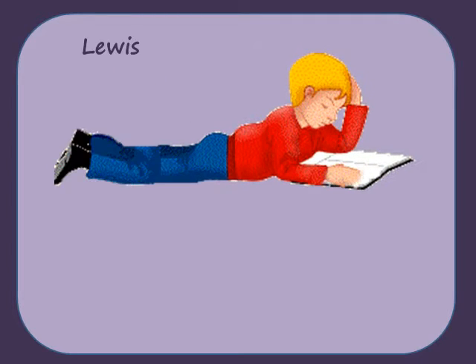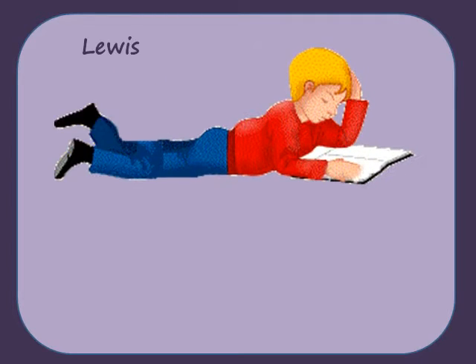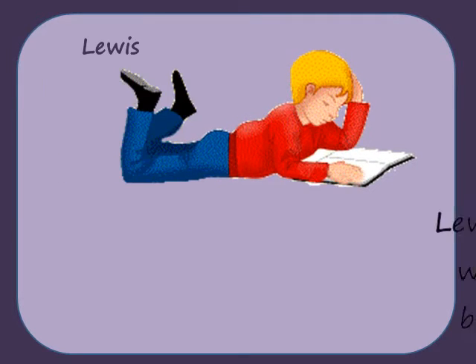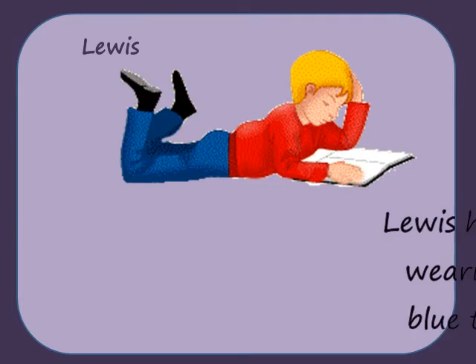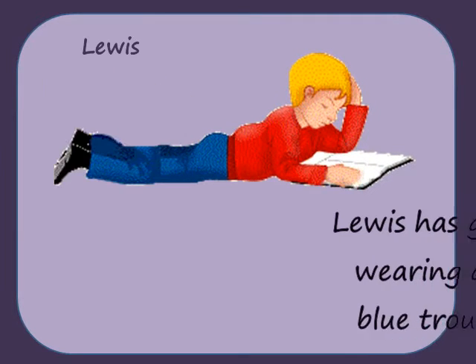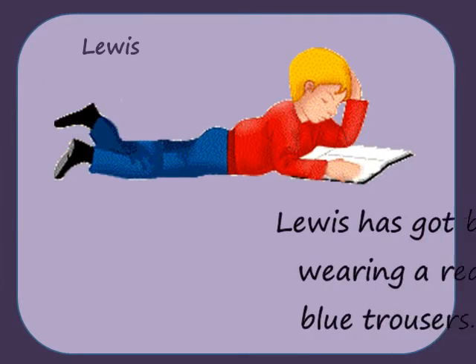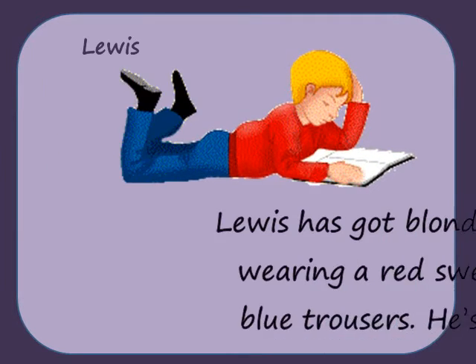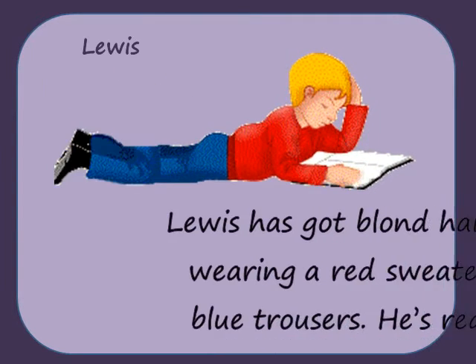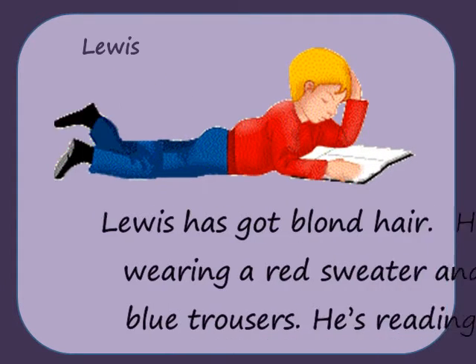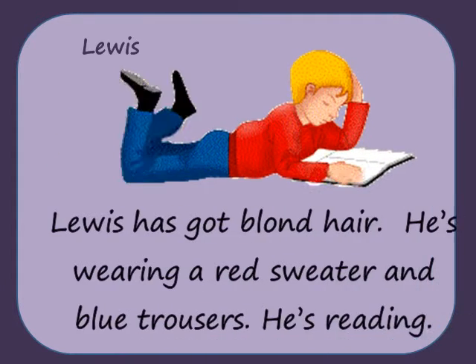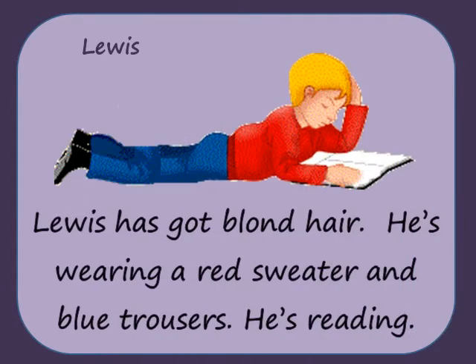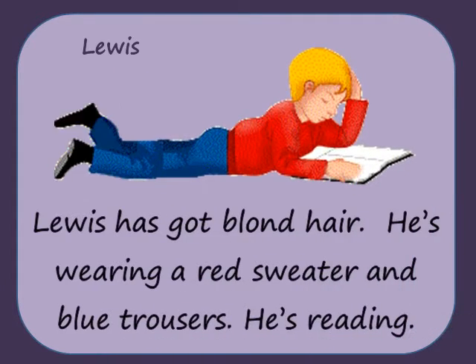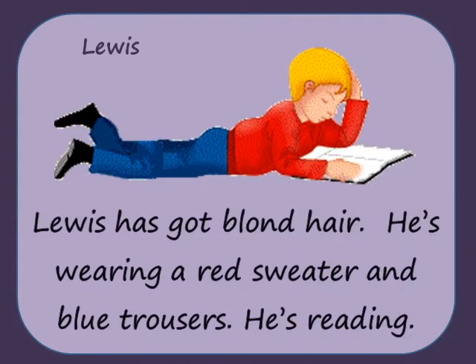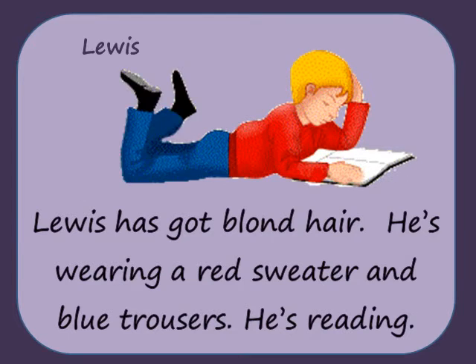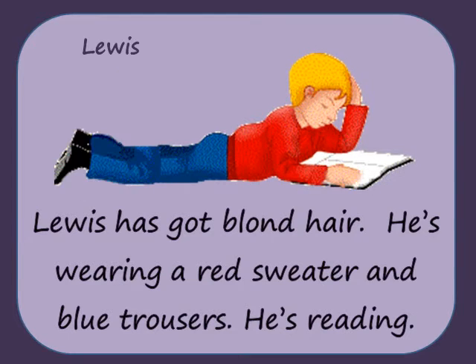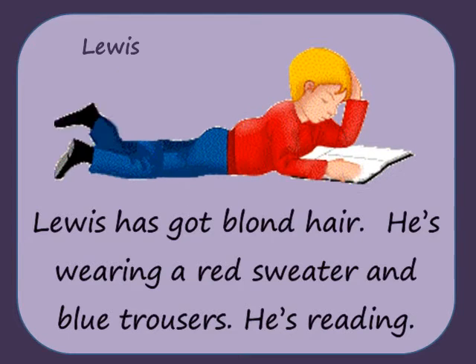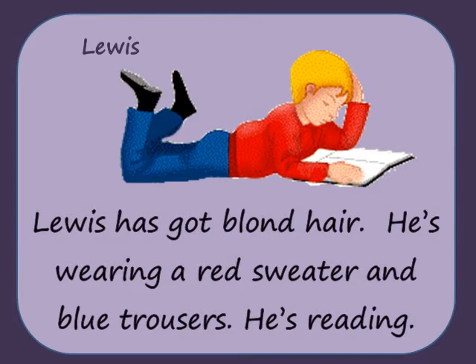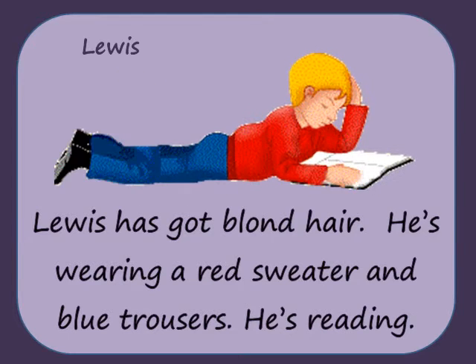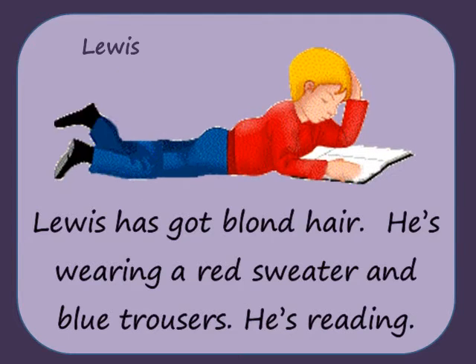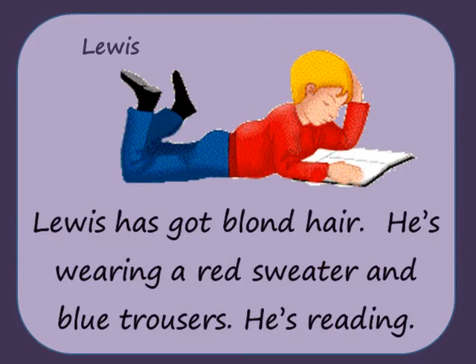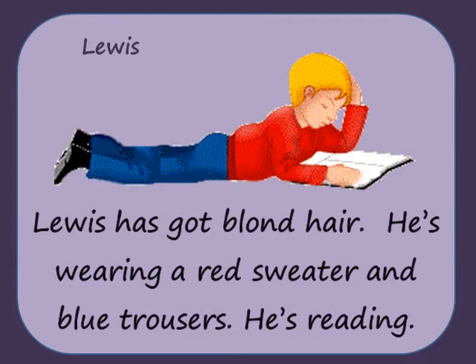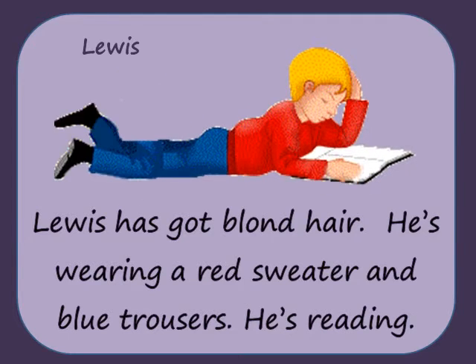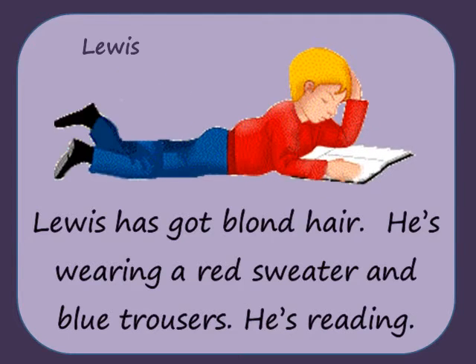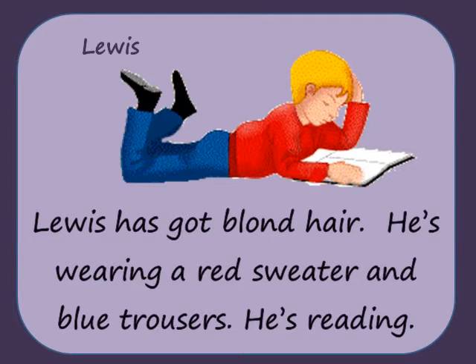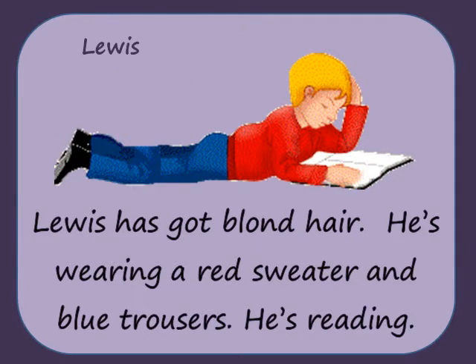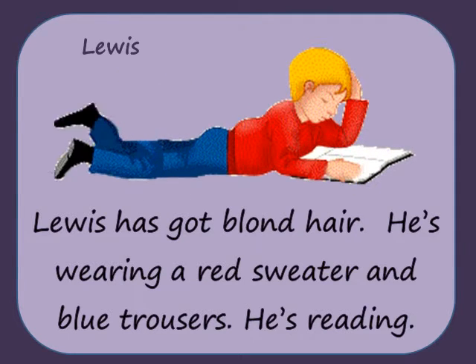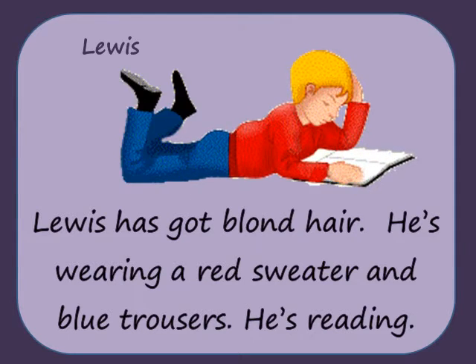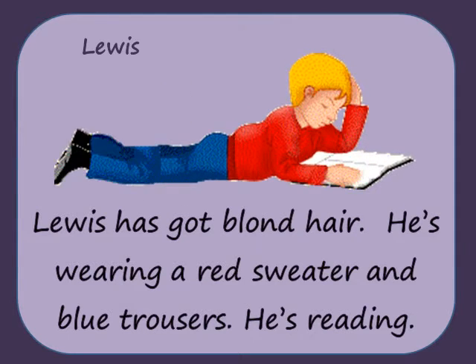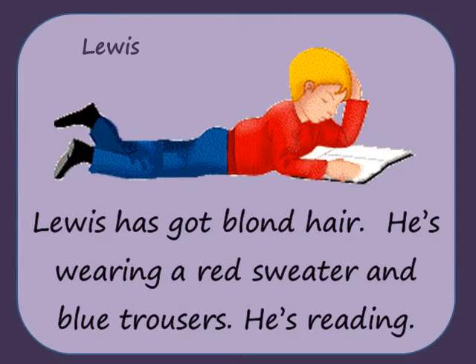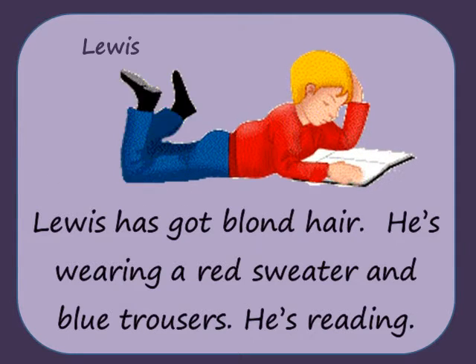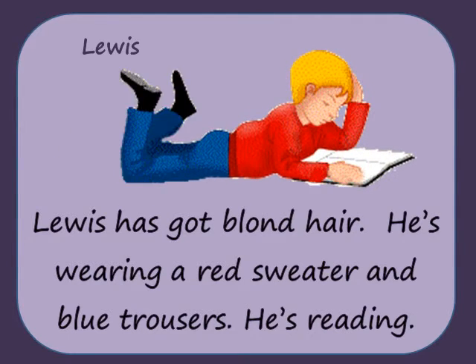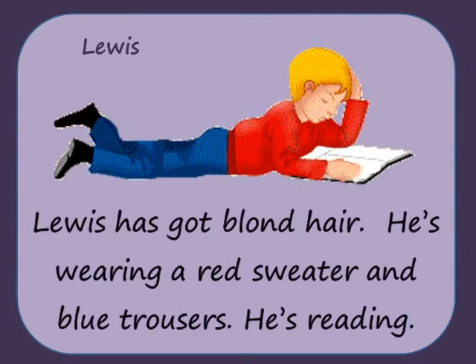Louis has got long blonde hair. He's wearing a red sweater and blue trousers. He's reading.